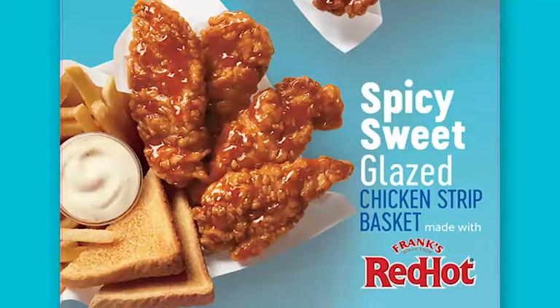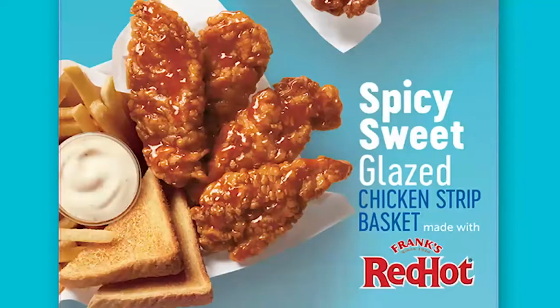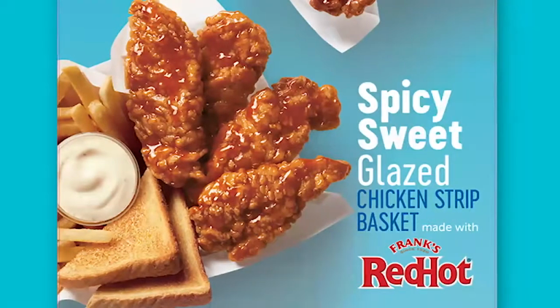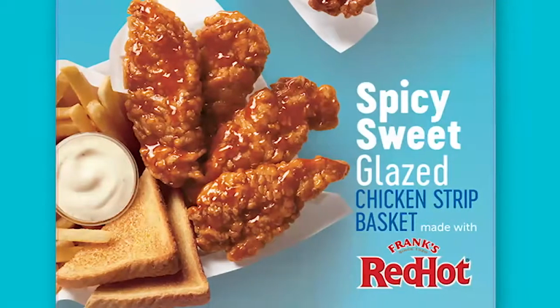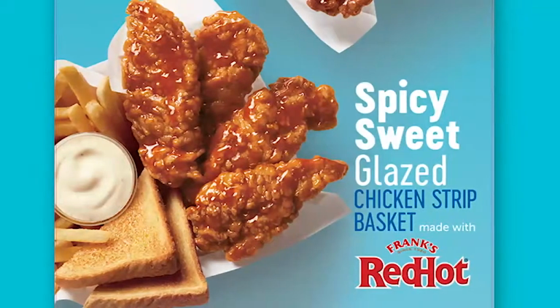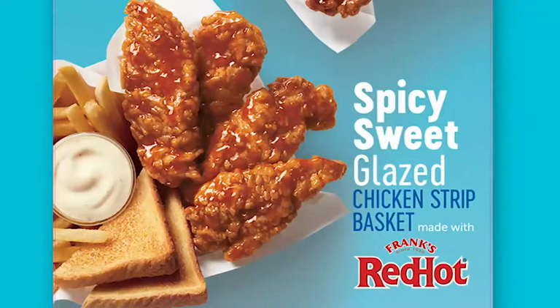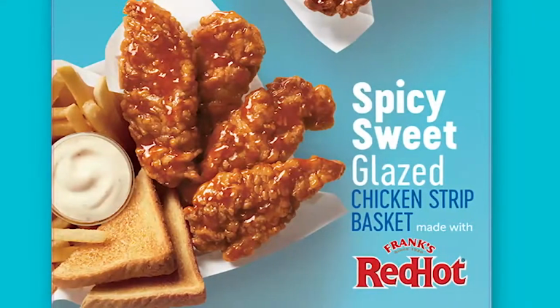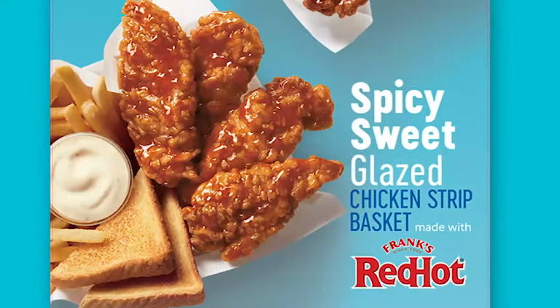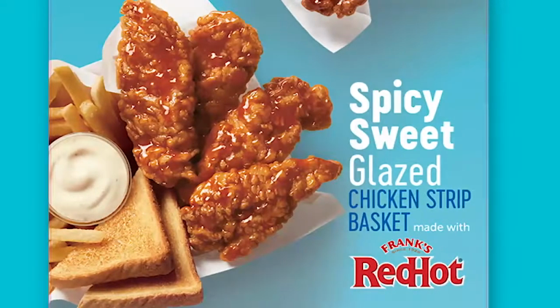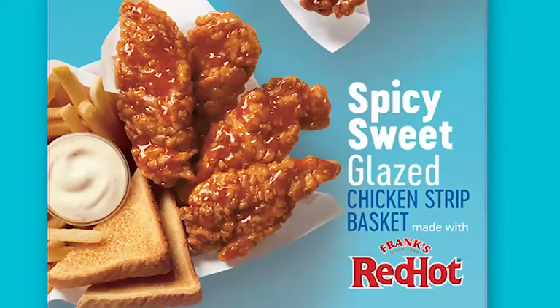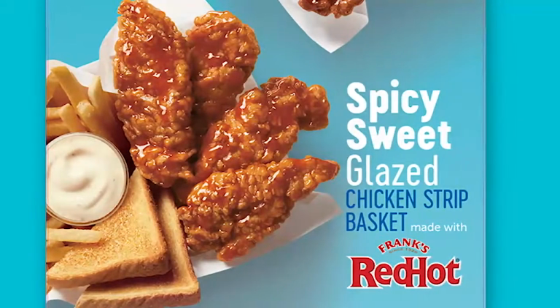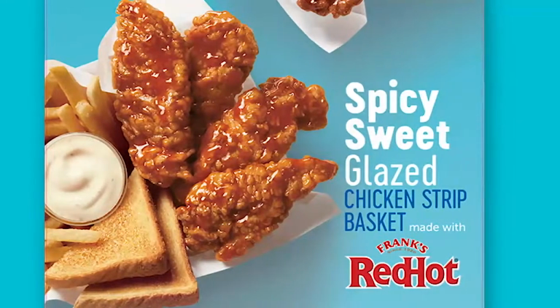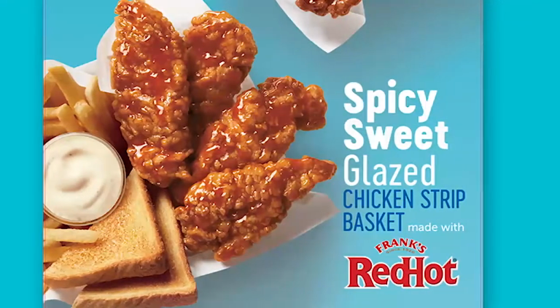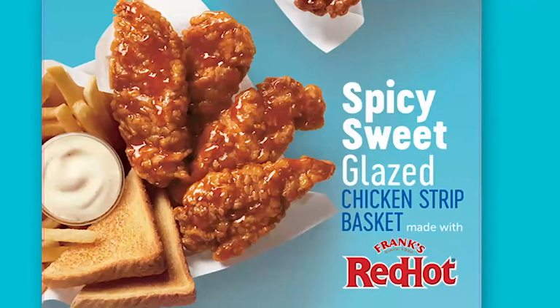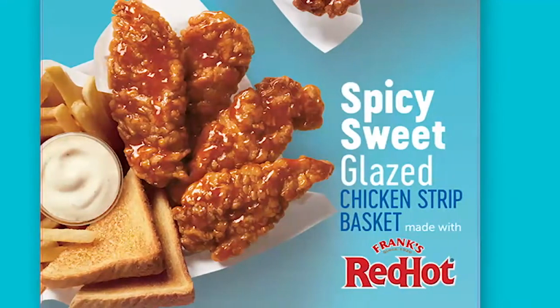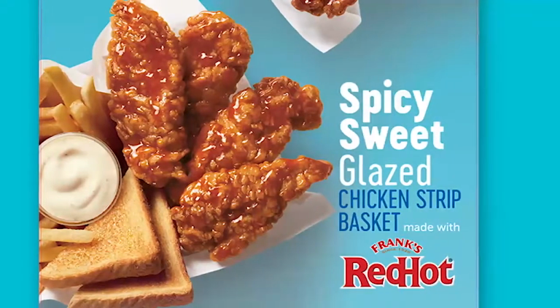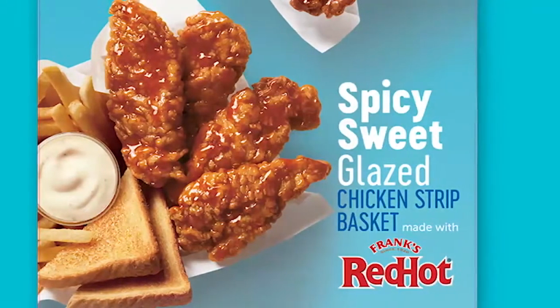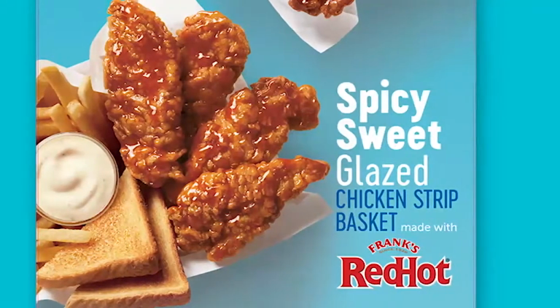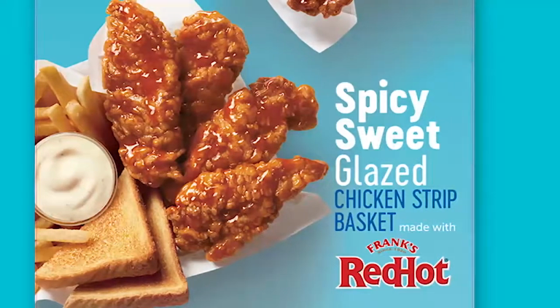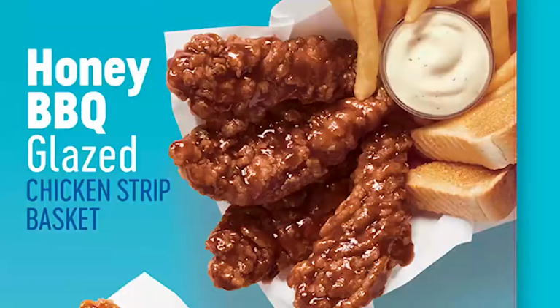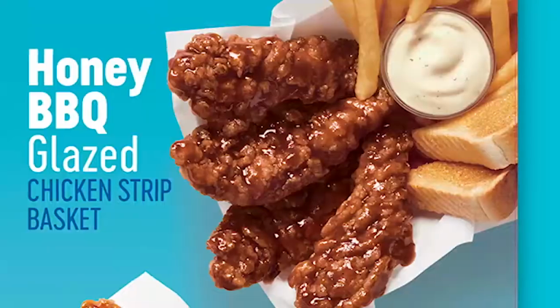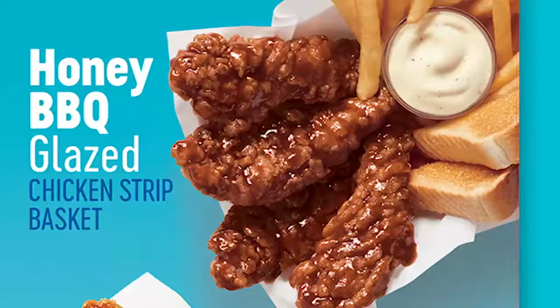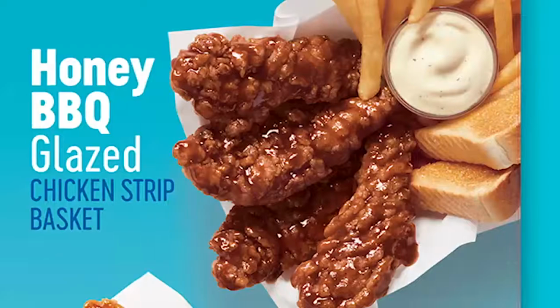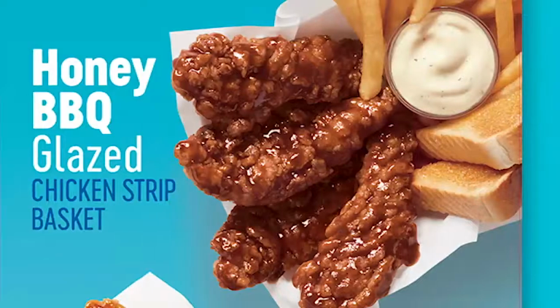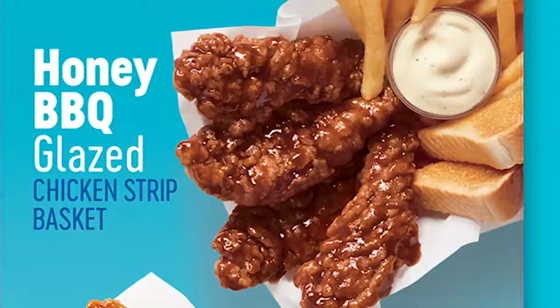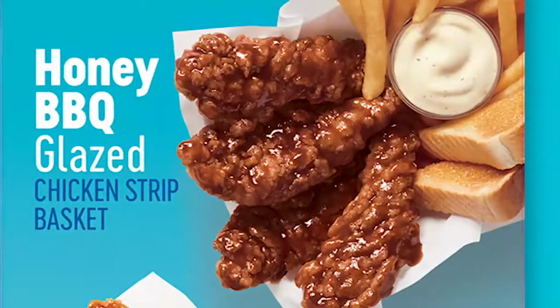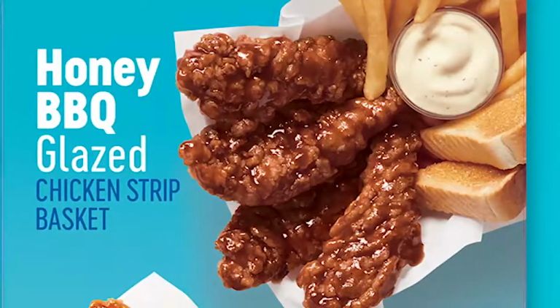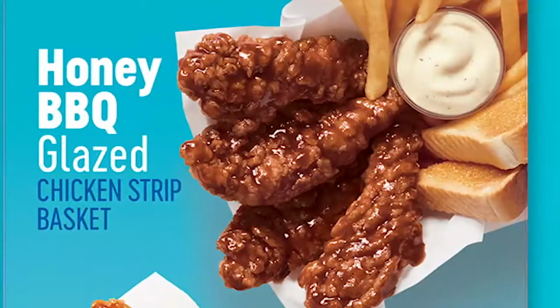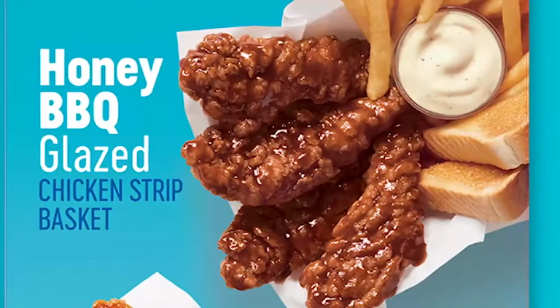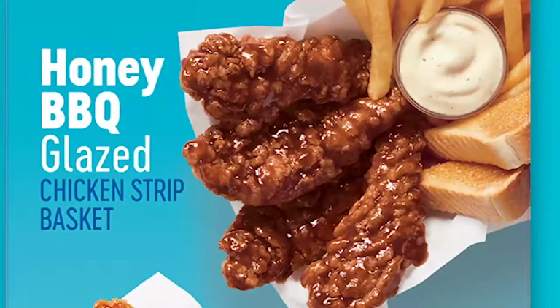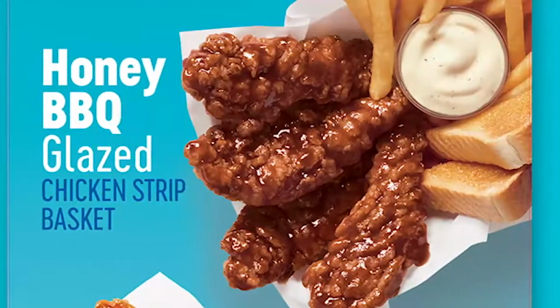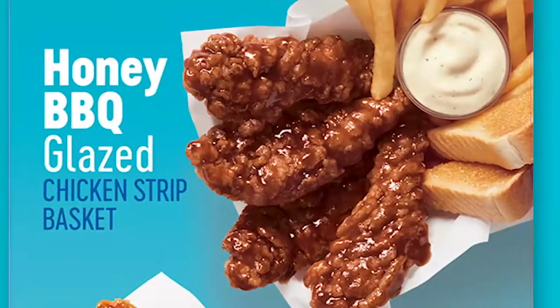The sauced and tossed chicken strip baskets are served with fries, dipping sauce, and Texas toast.